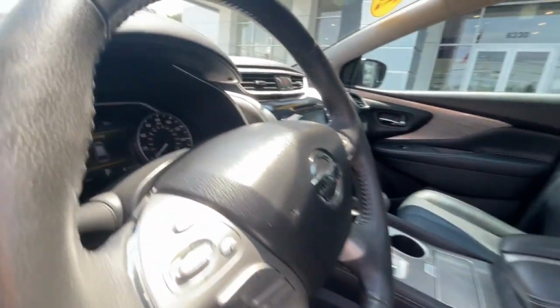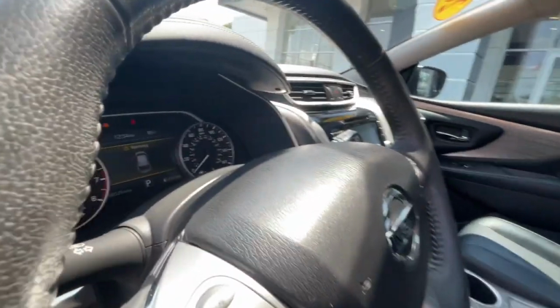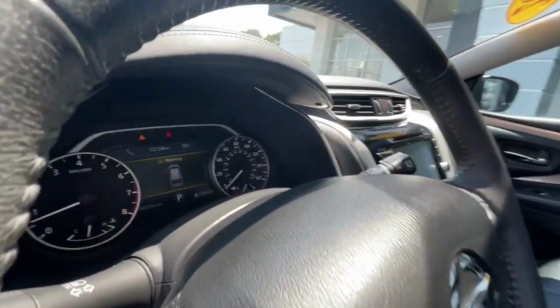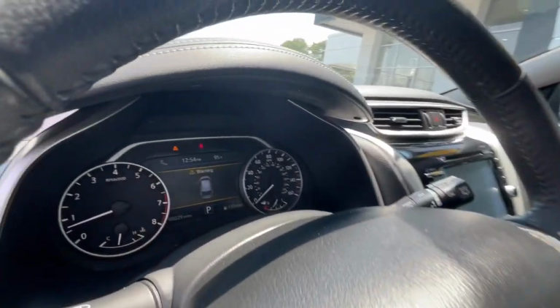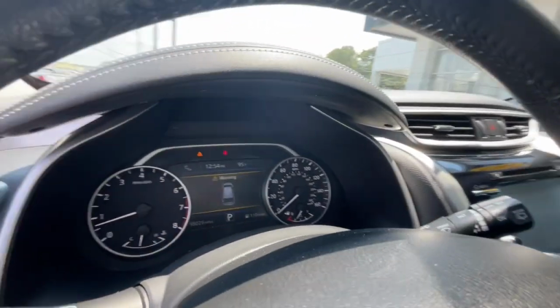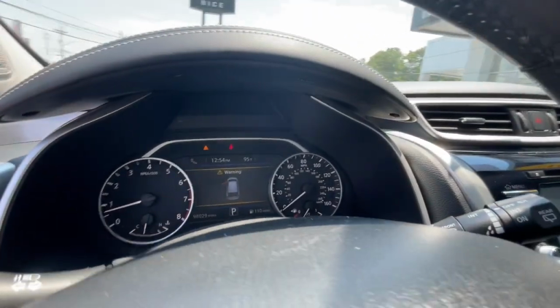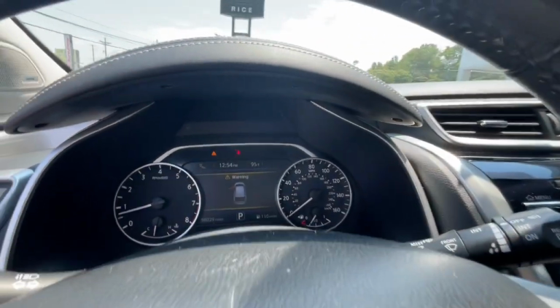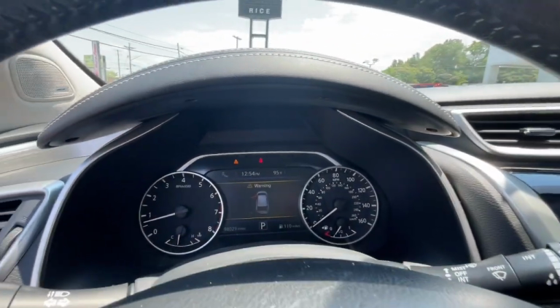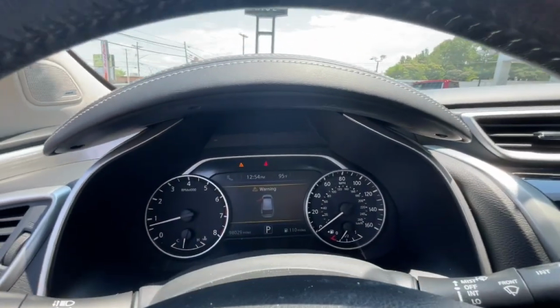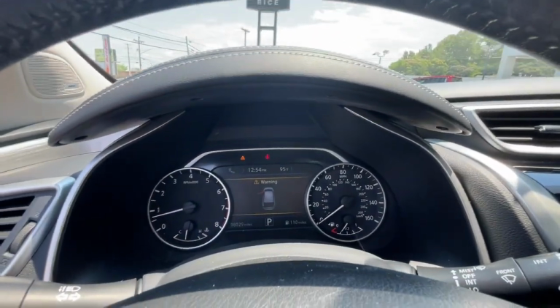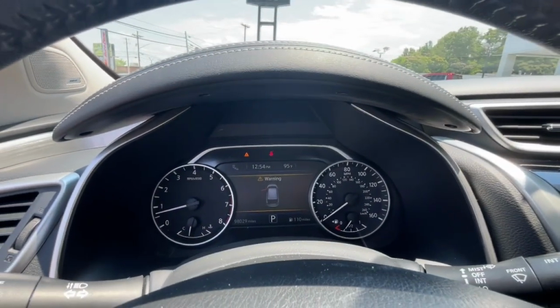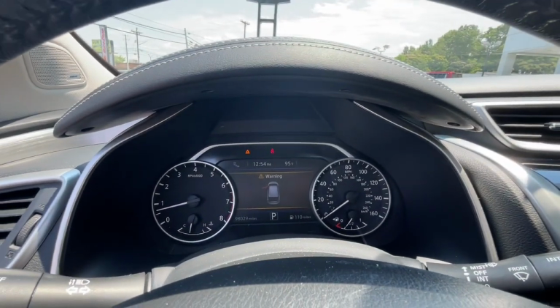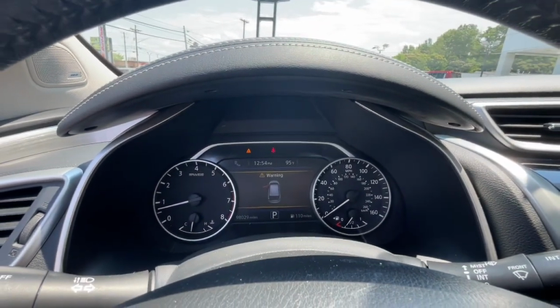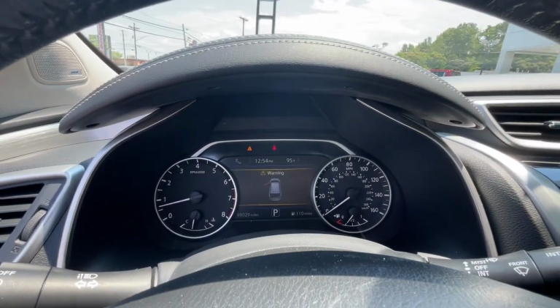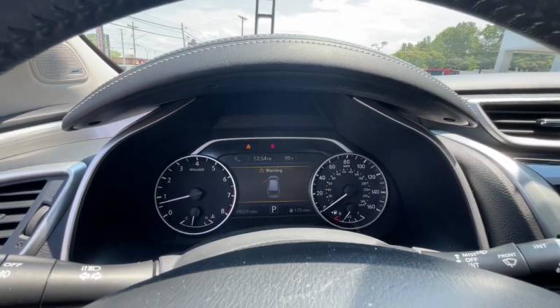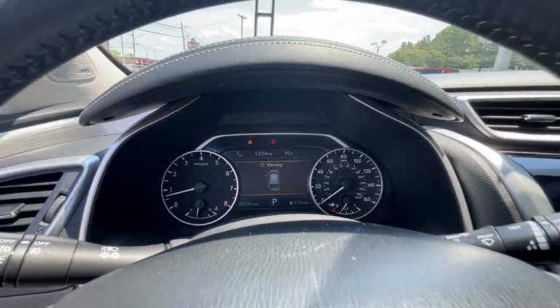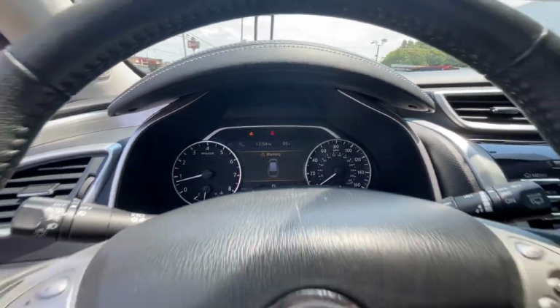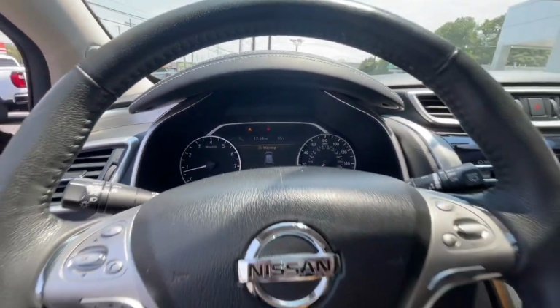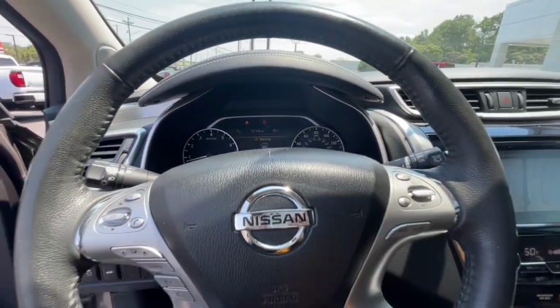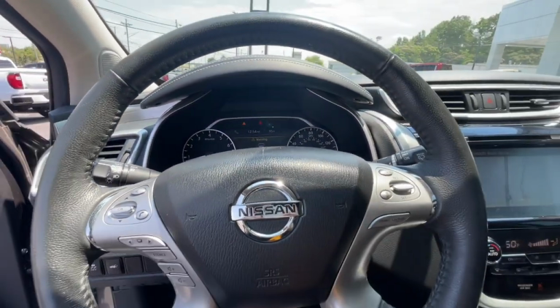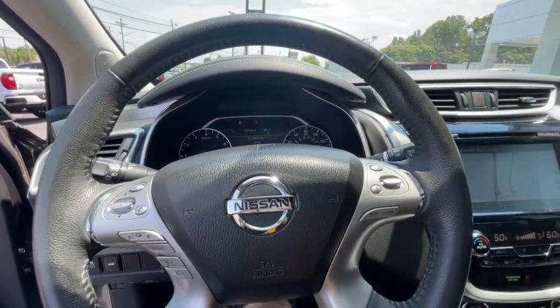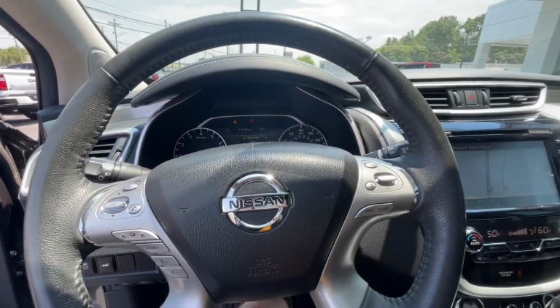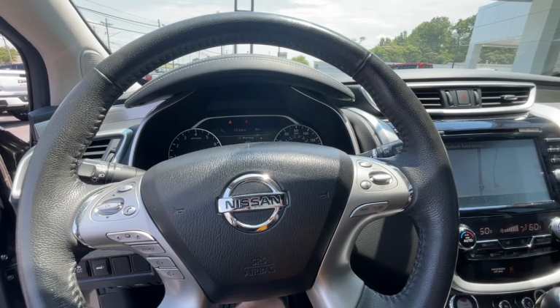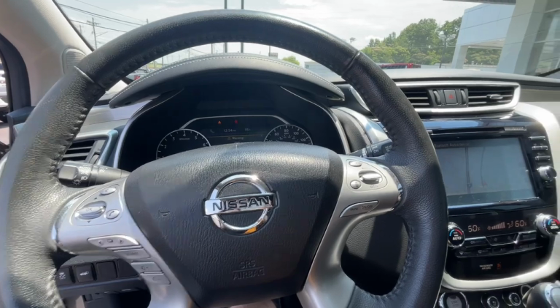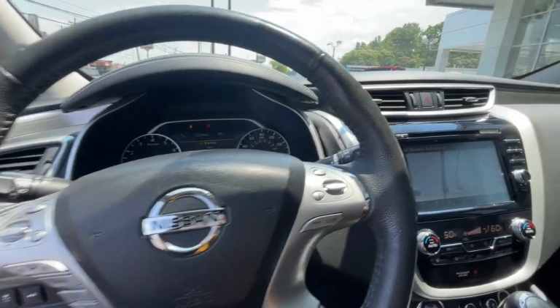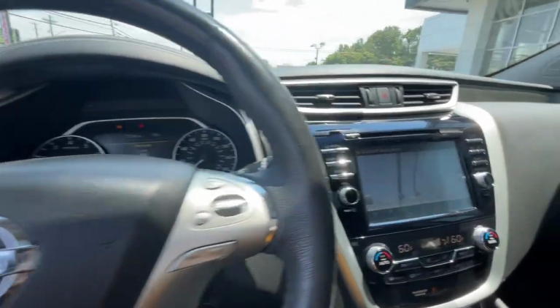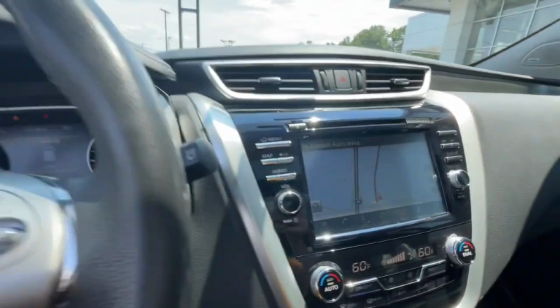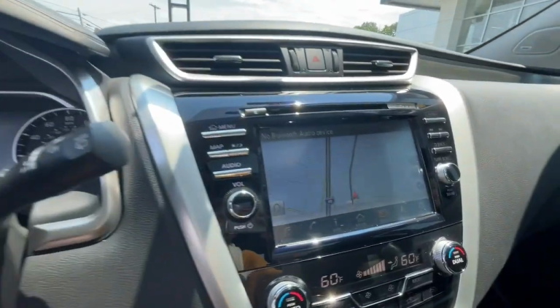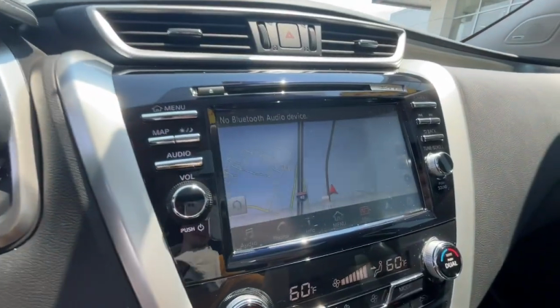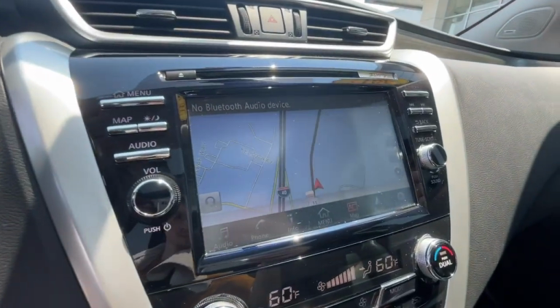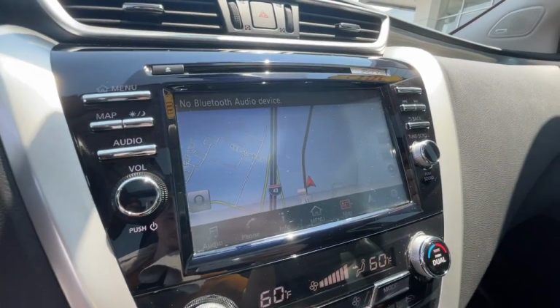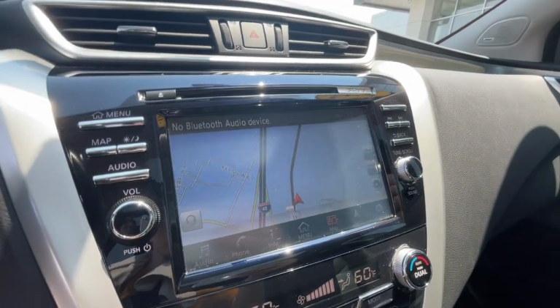Backup camera, cooled front seat, power passenger seat, heated rear seat, and satellite radio.